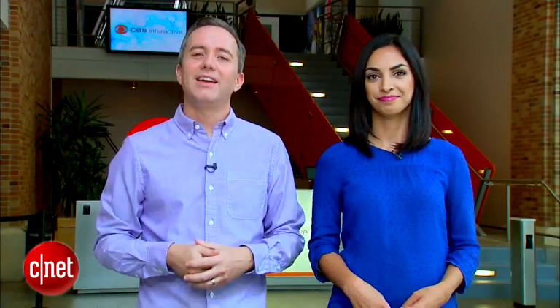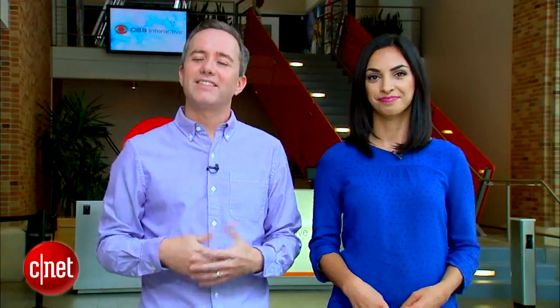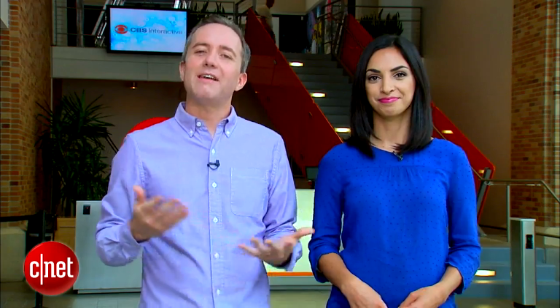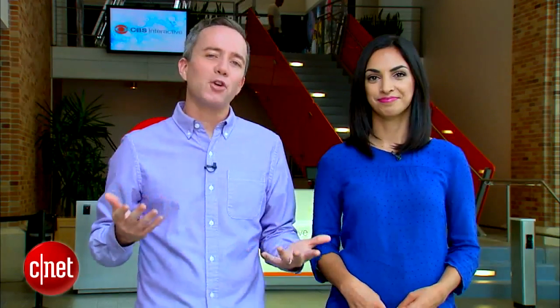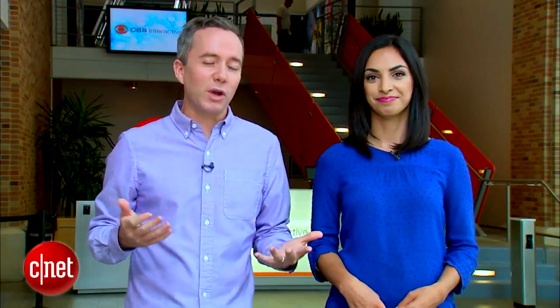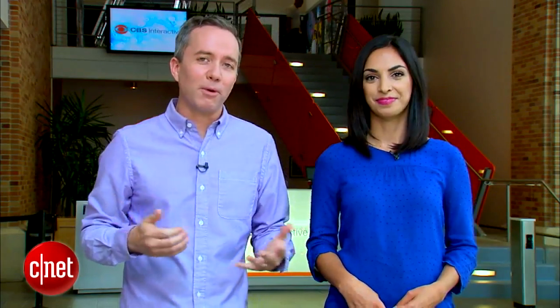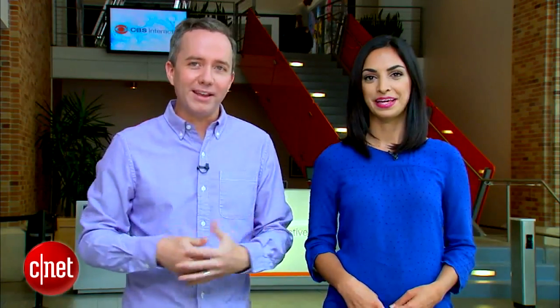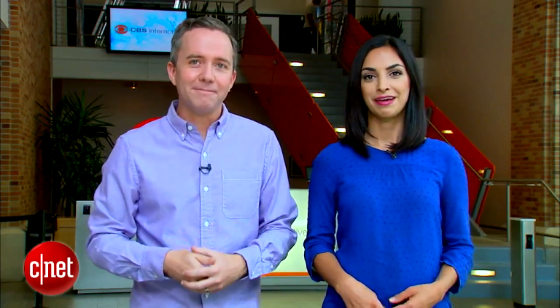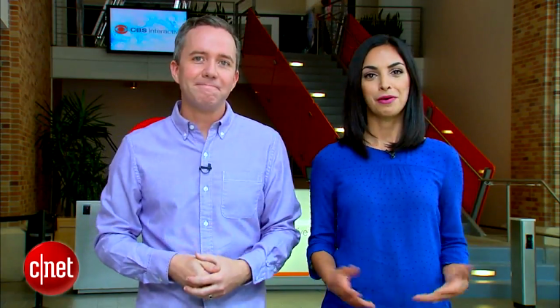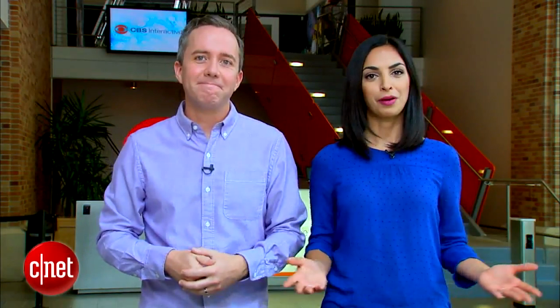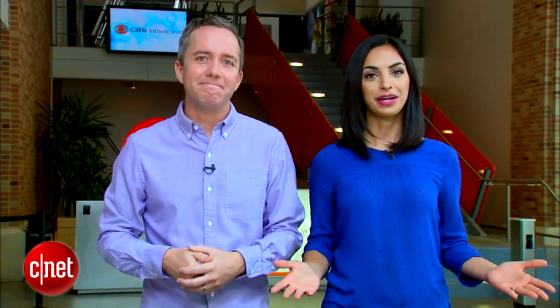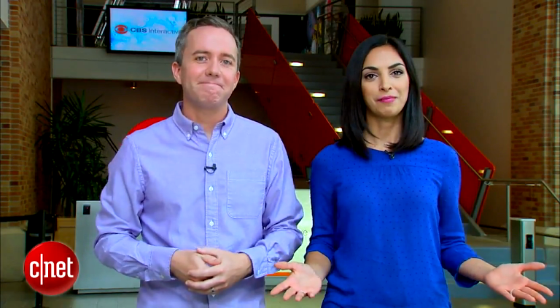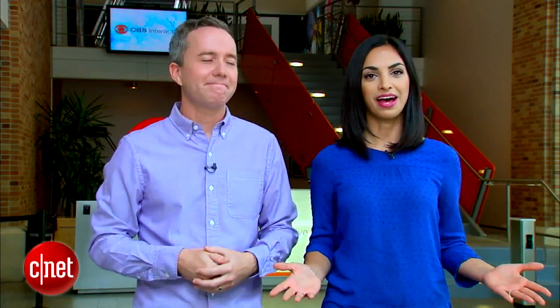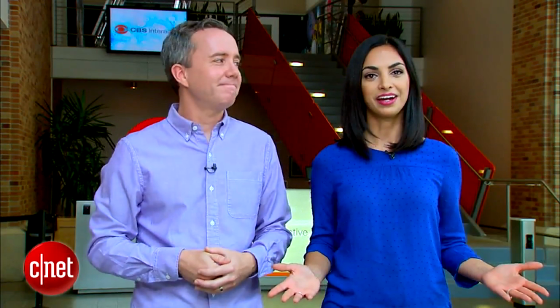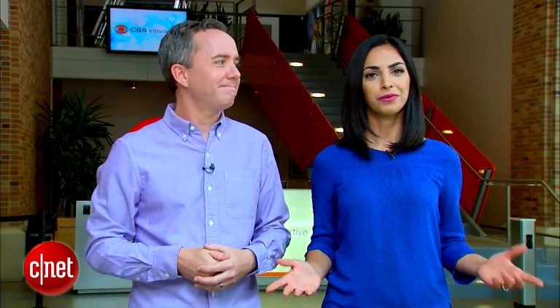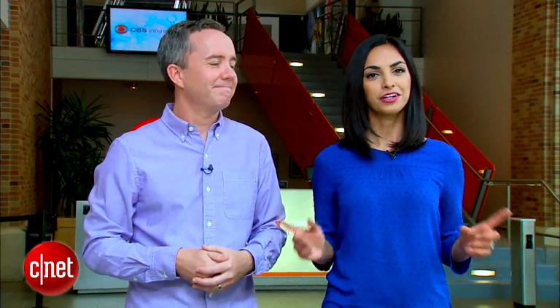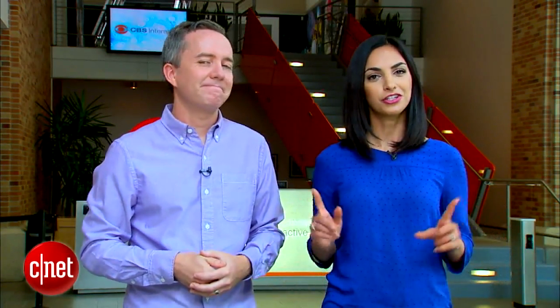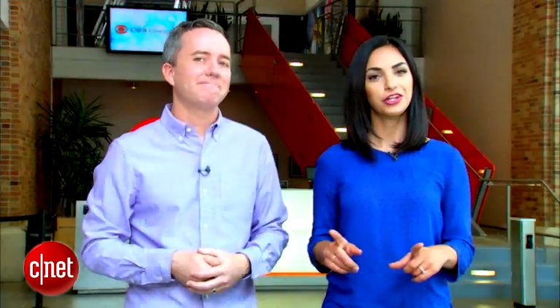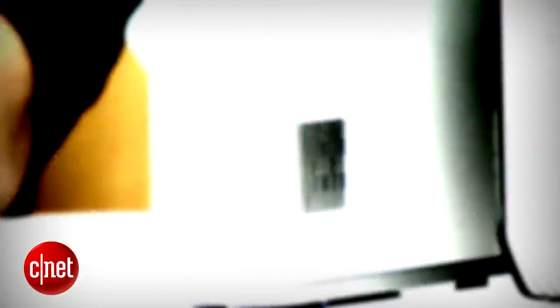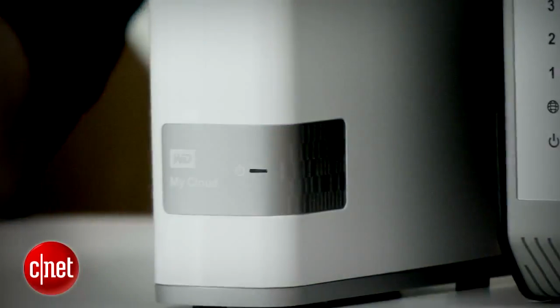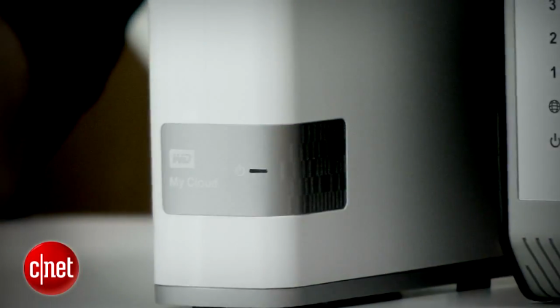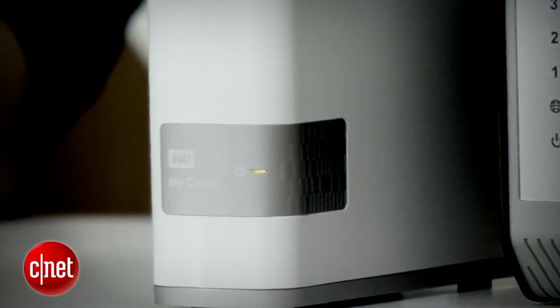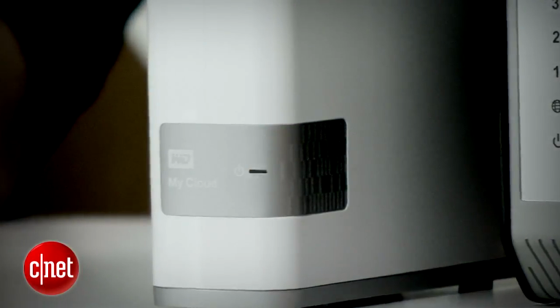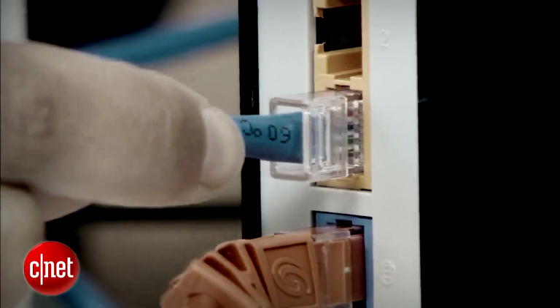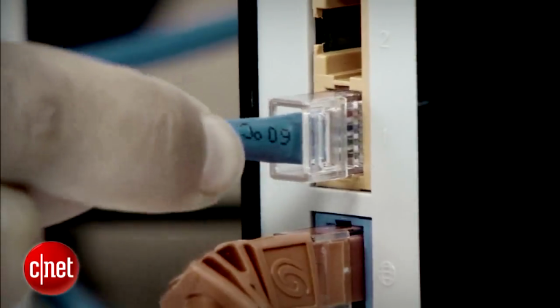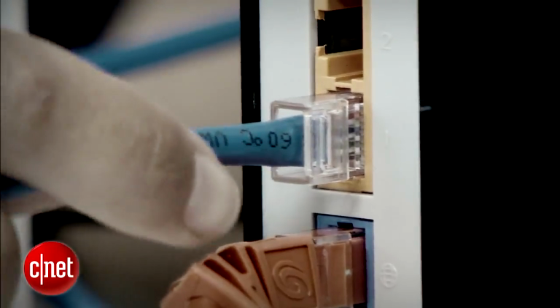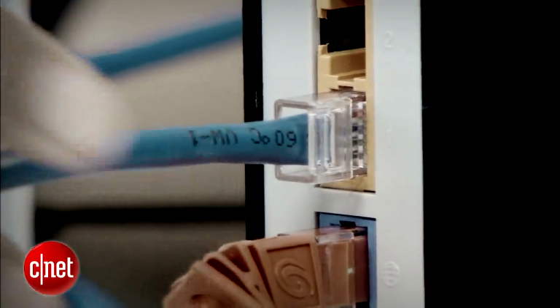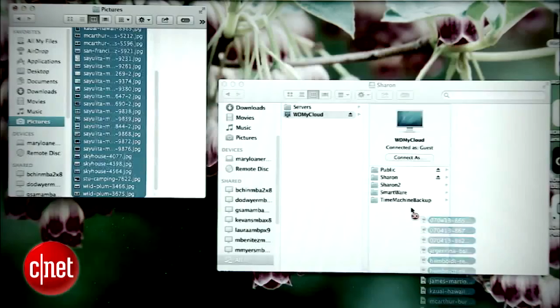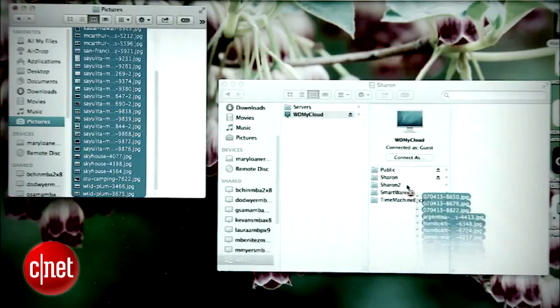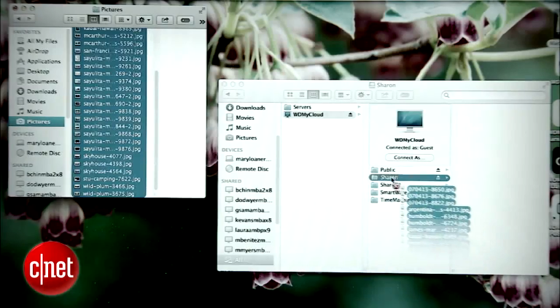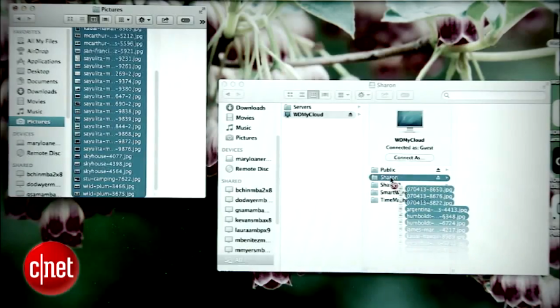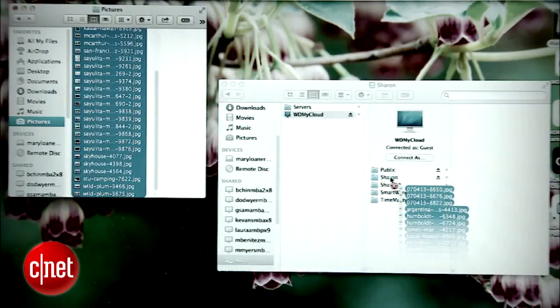It's time for a quick break, but when we come back, we're going to show you how you can set up your own personal cloud.